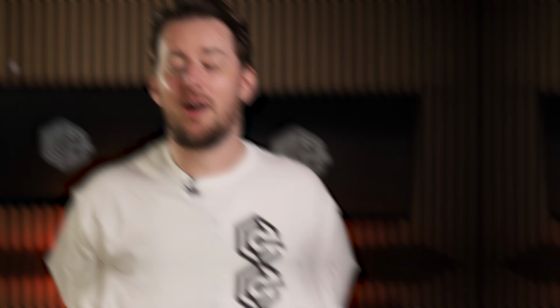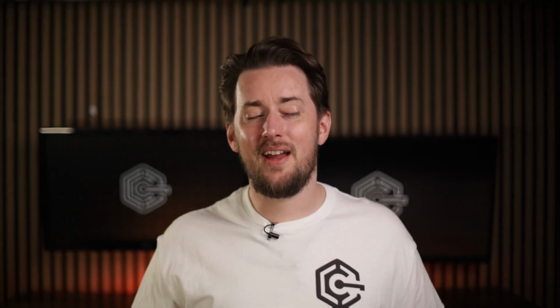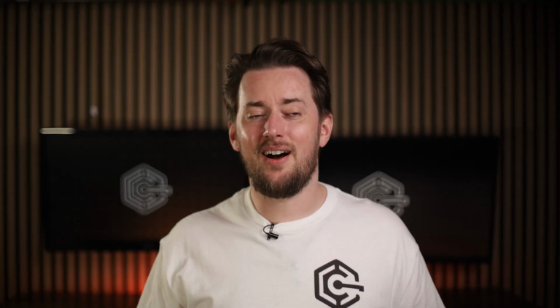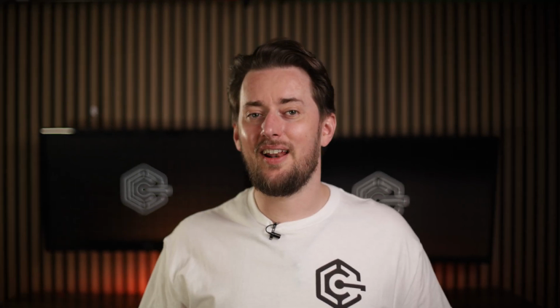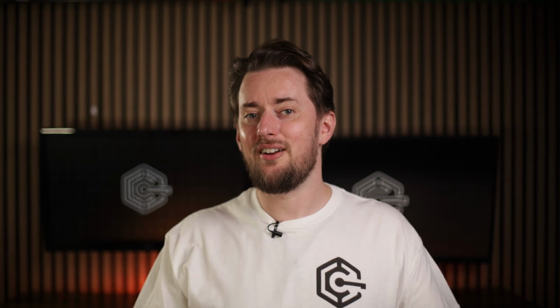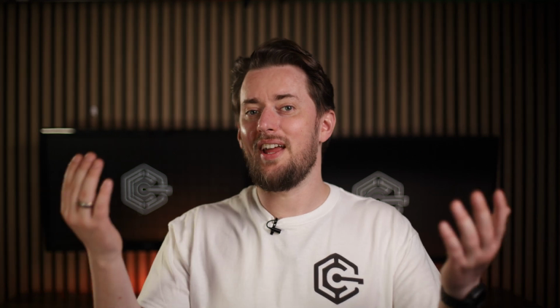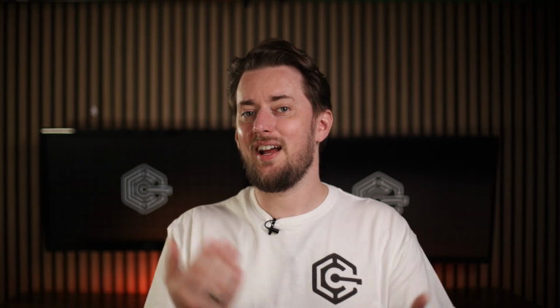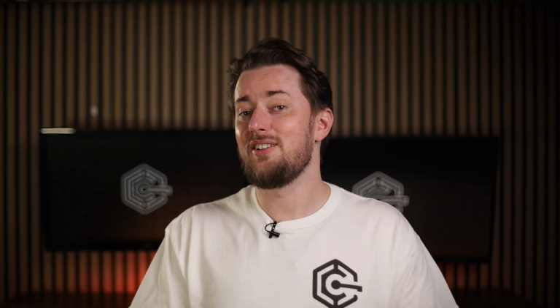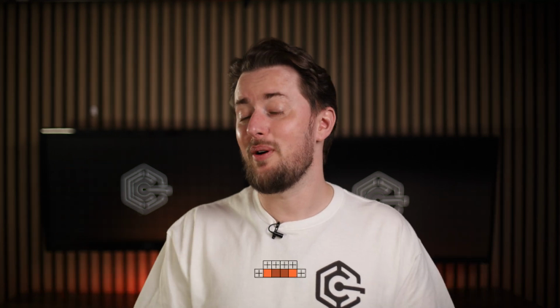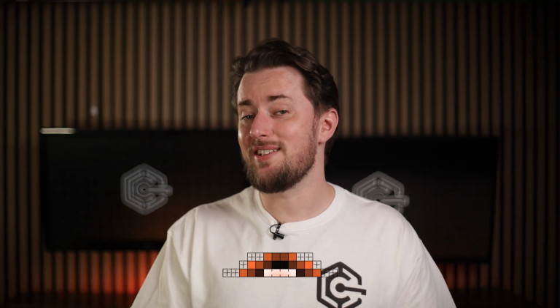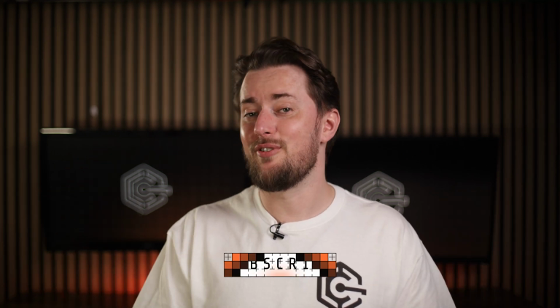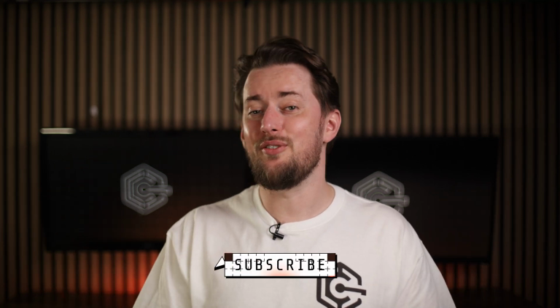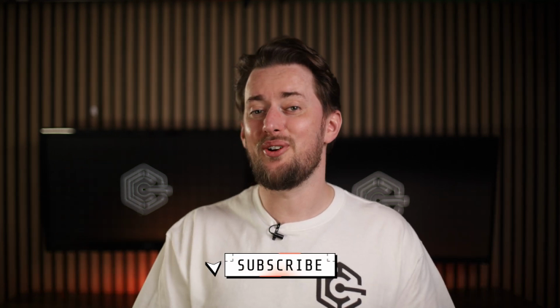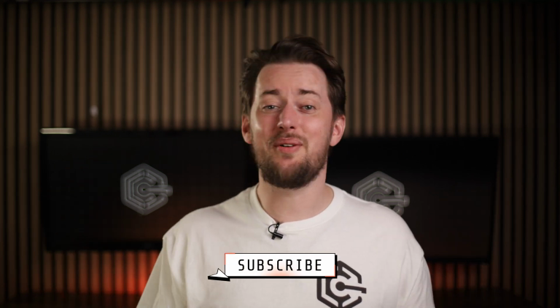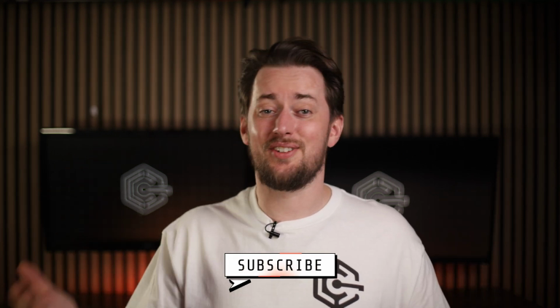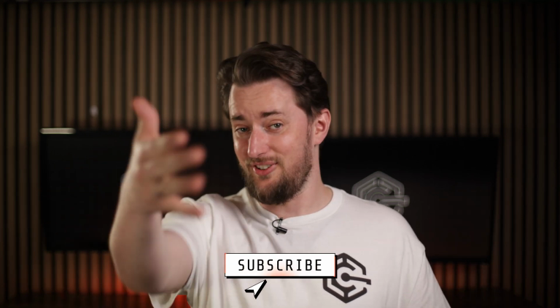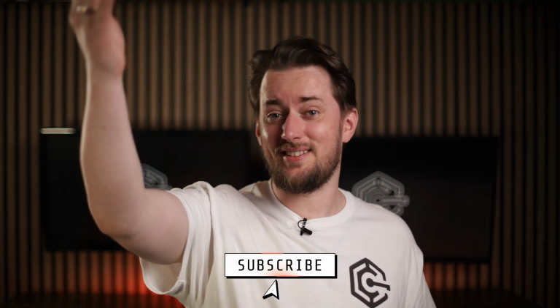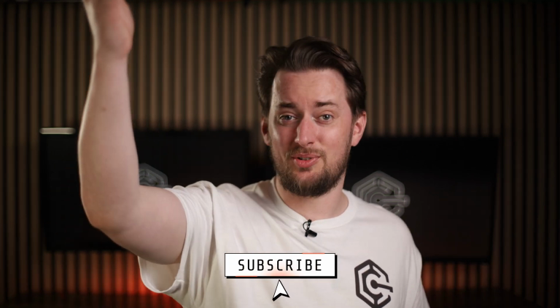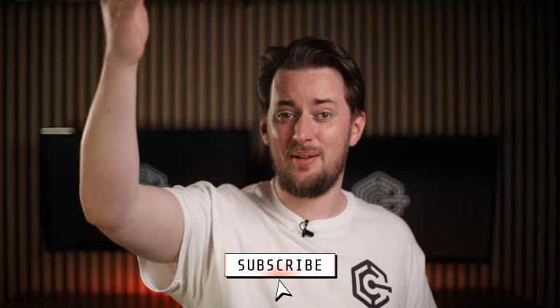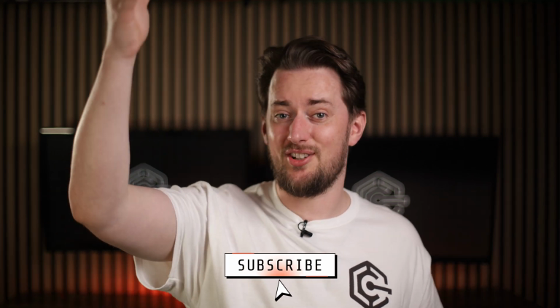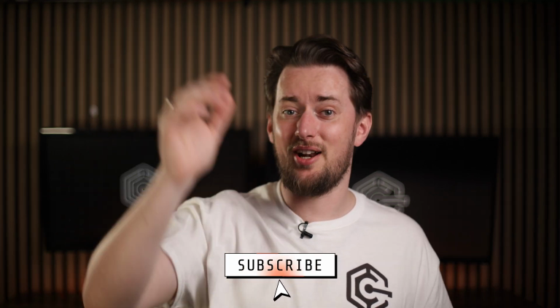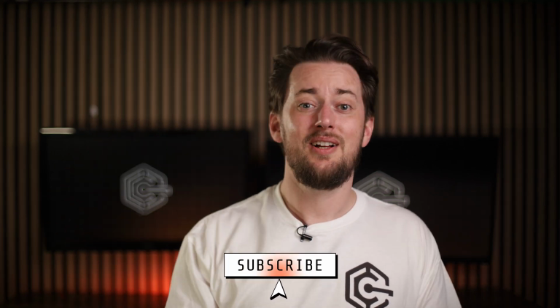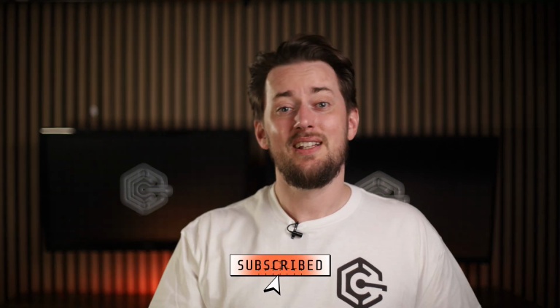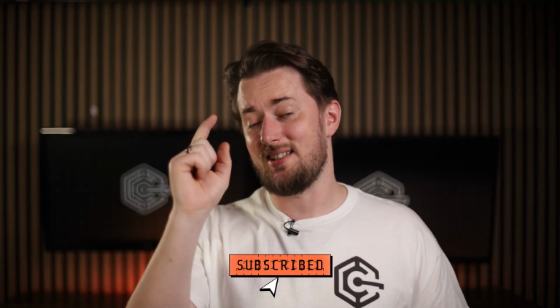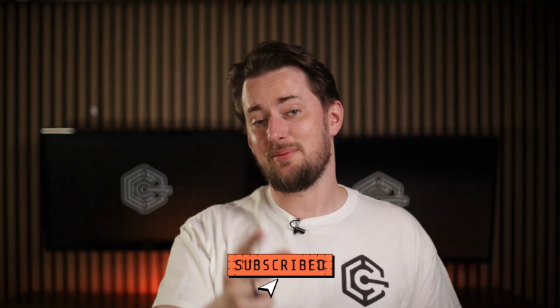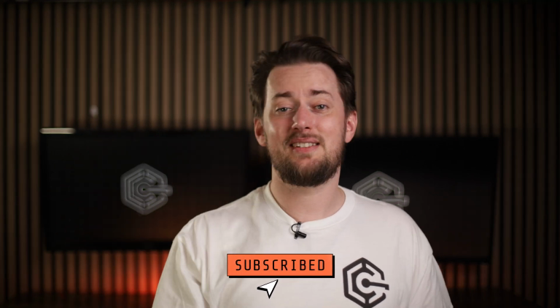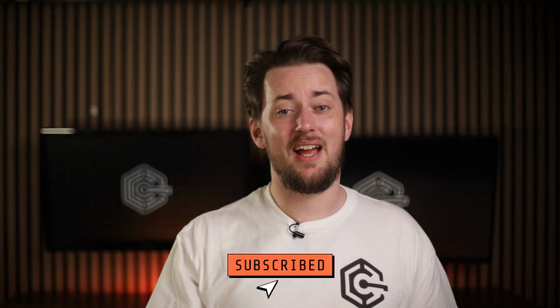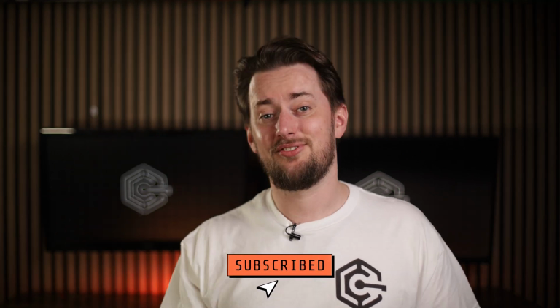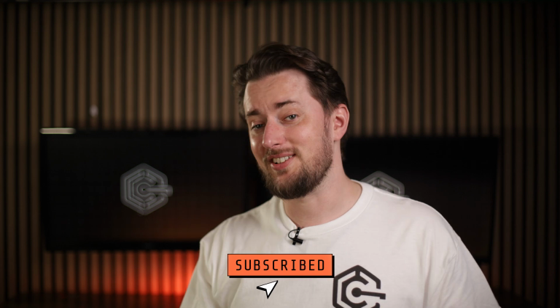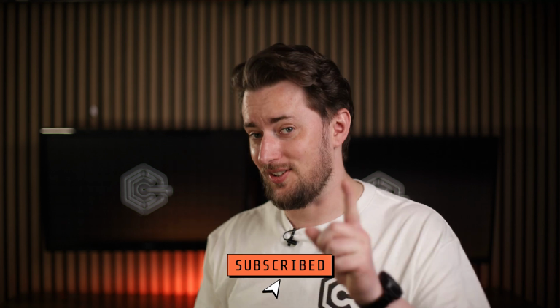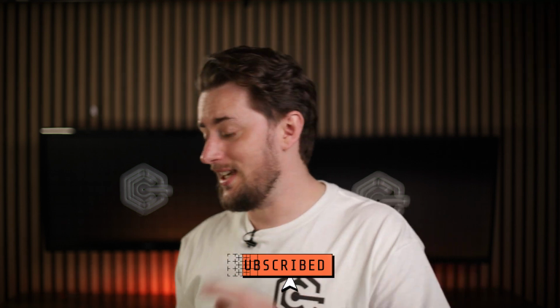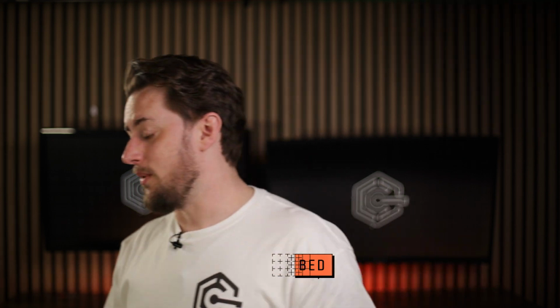By then I'll have a new updated review for you anyway, so don't forget to subscribe to the channel, stay updated, and thanks — I'll see you in the next one.